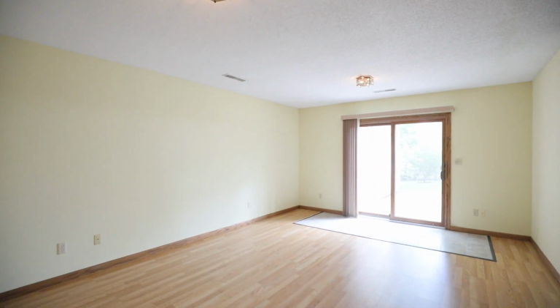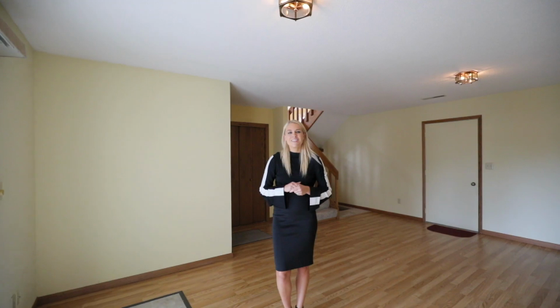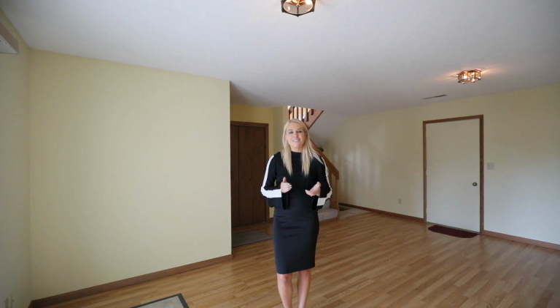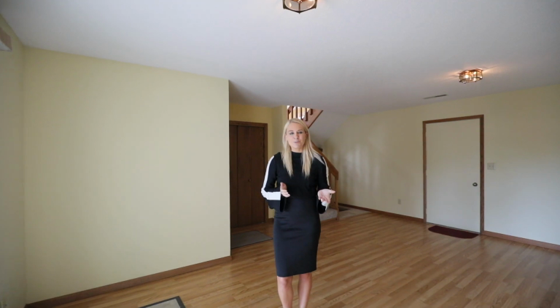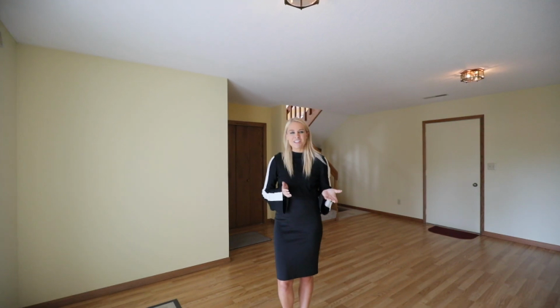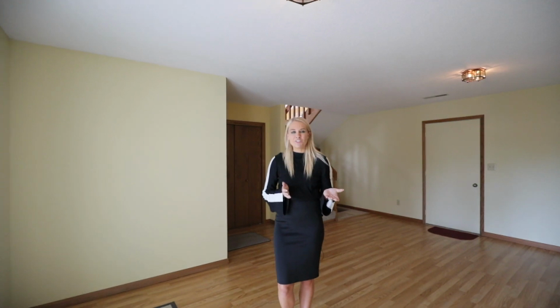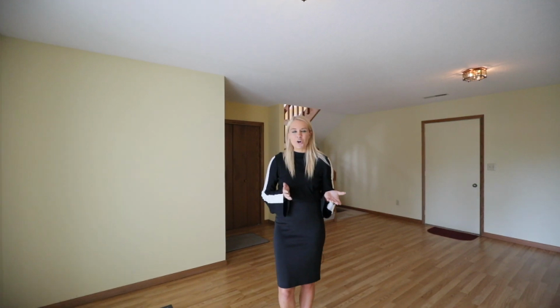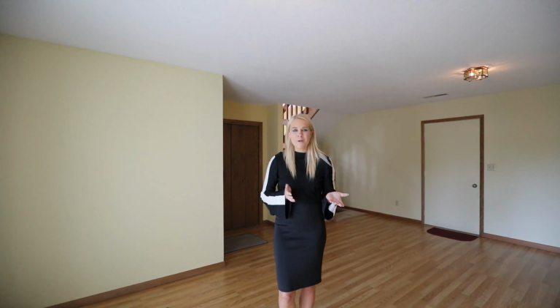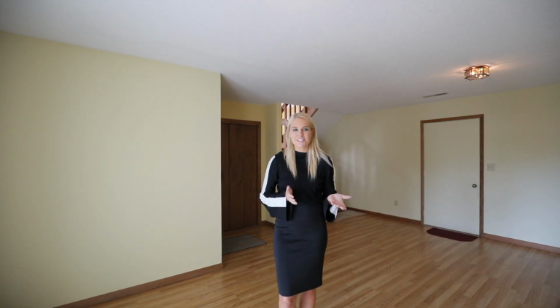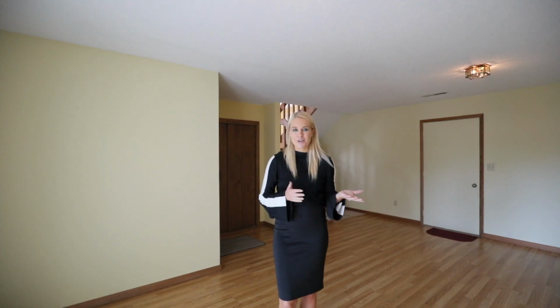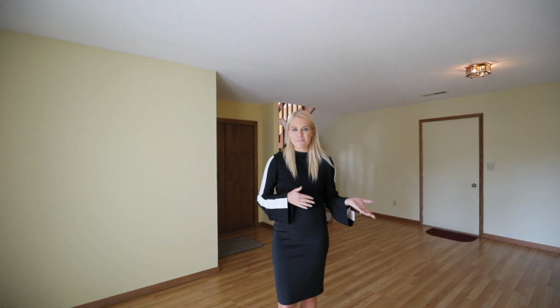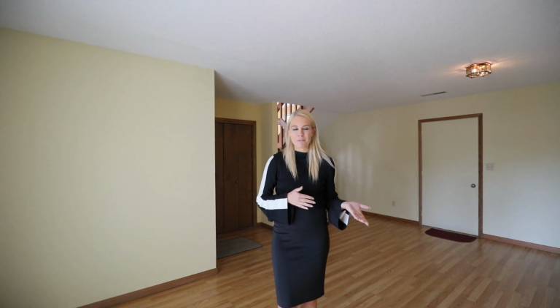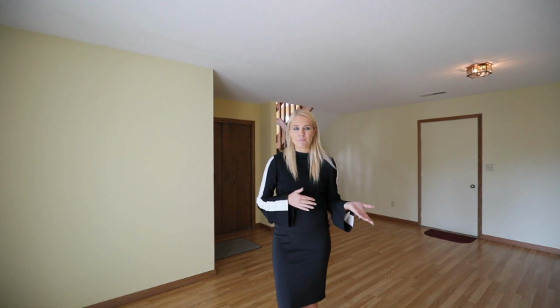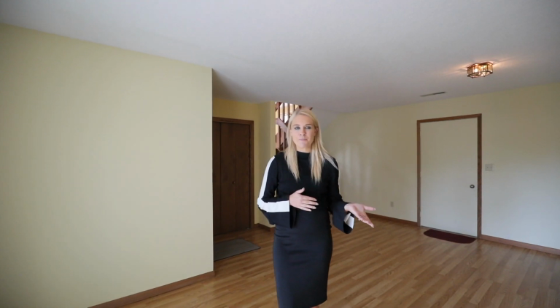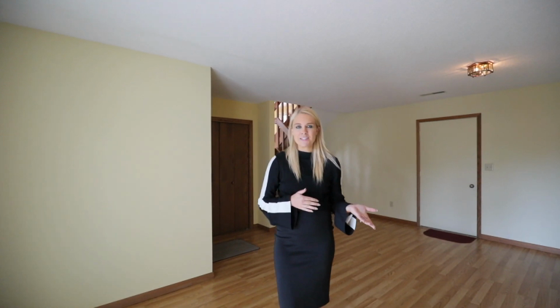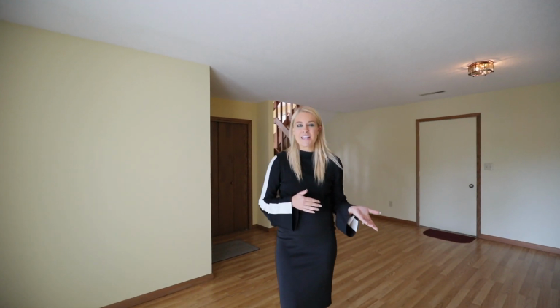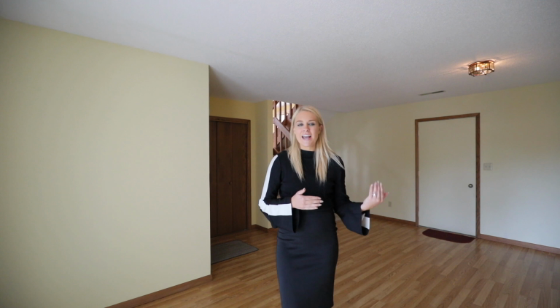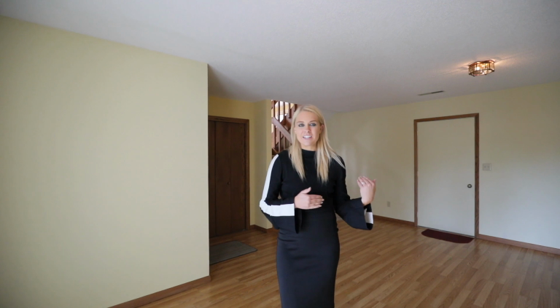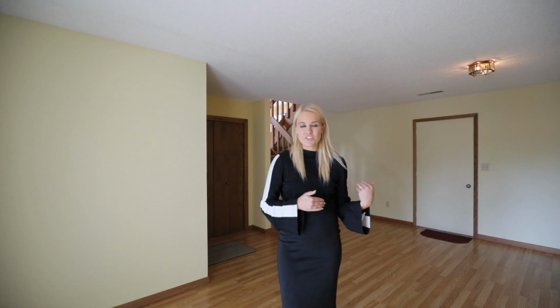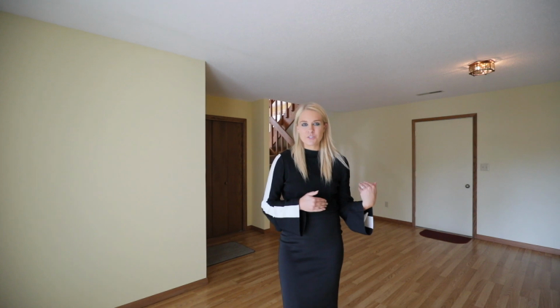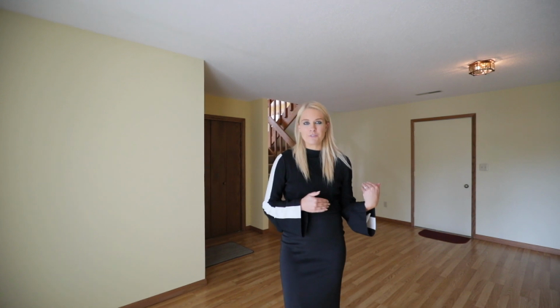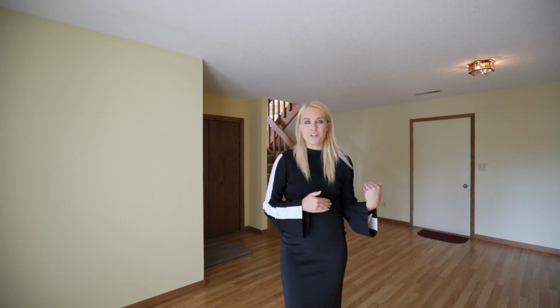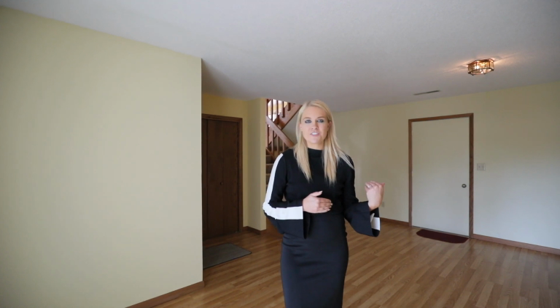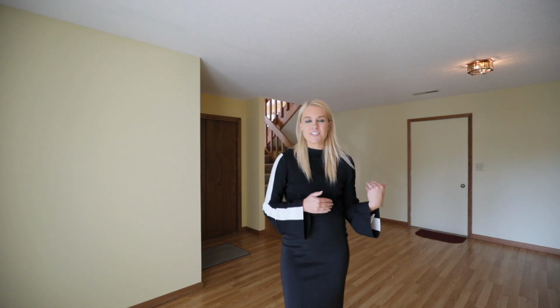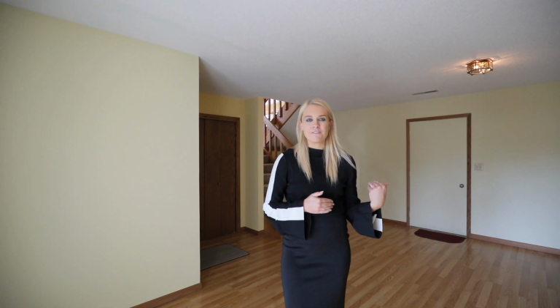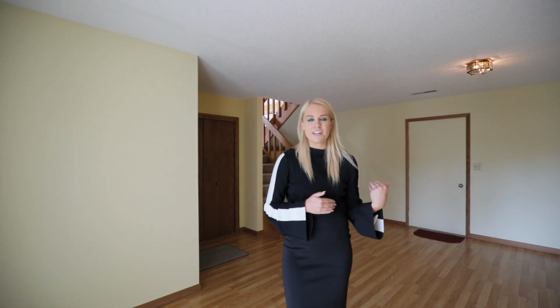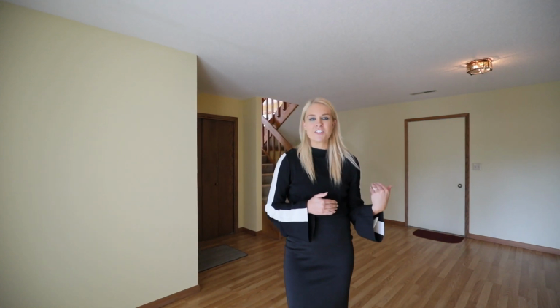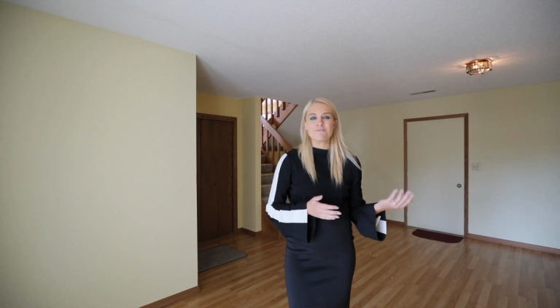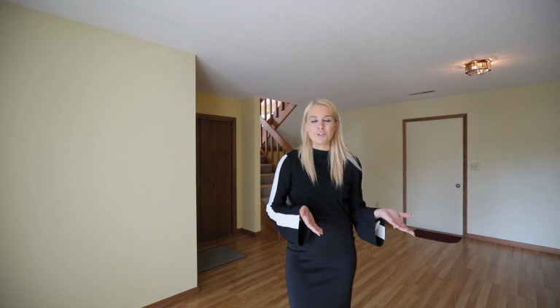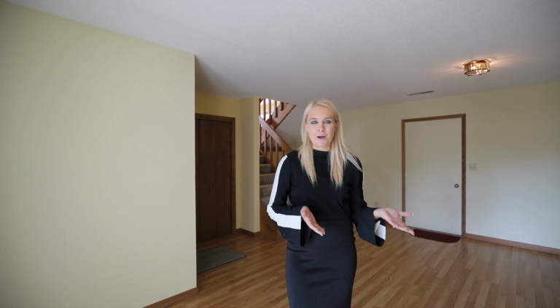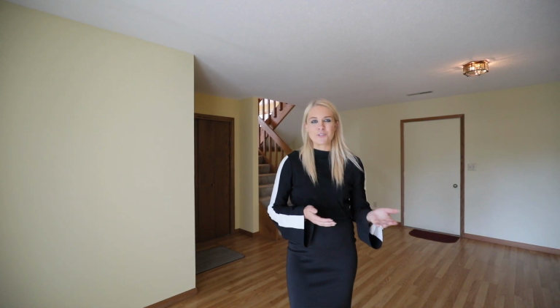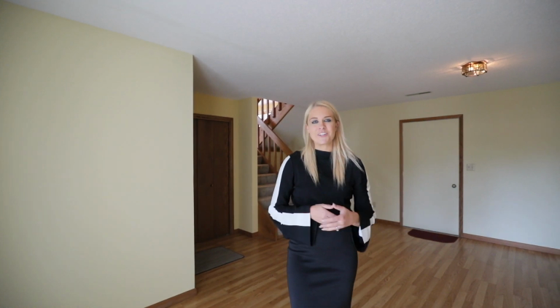This multi-level home has a great family room space and additional square footage that's unfinished and full of opportunity.